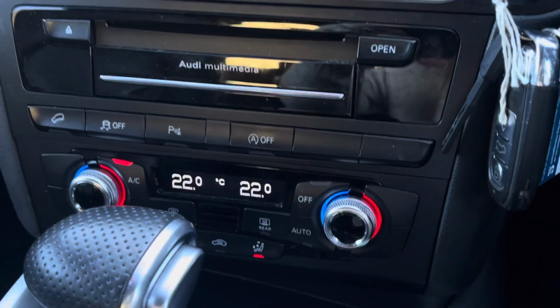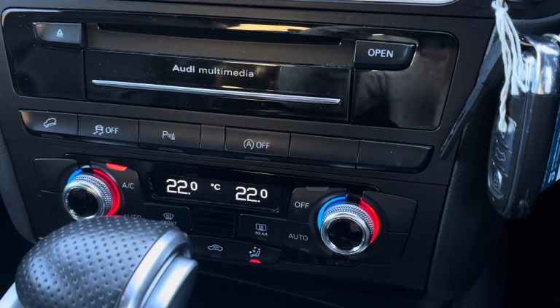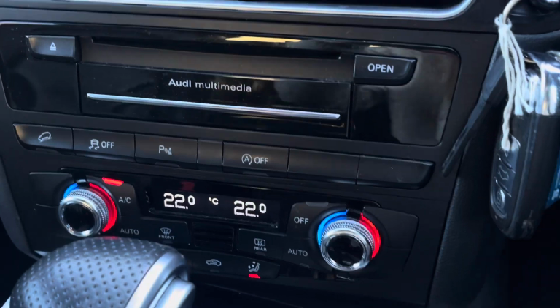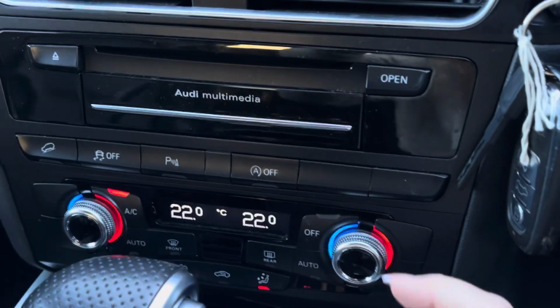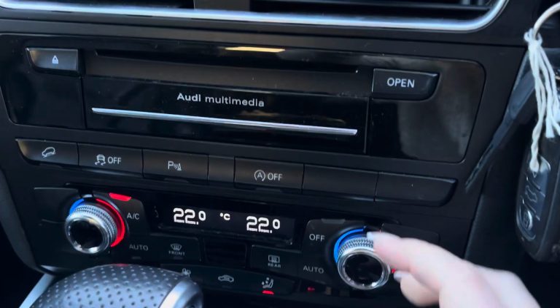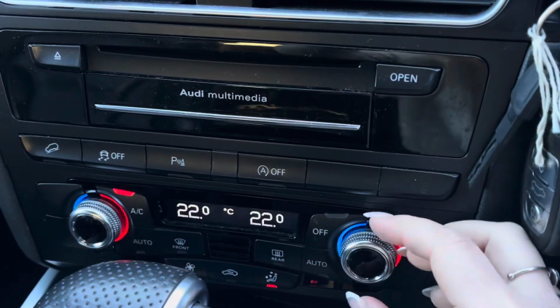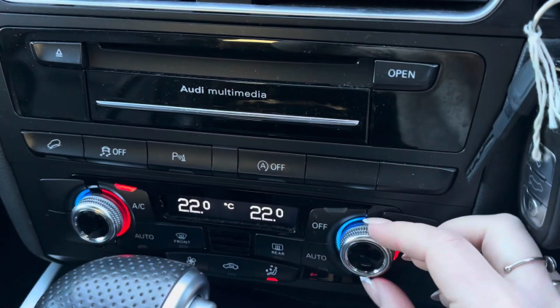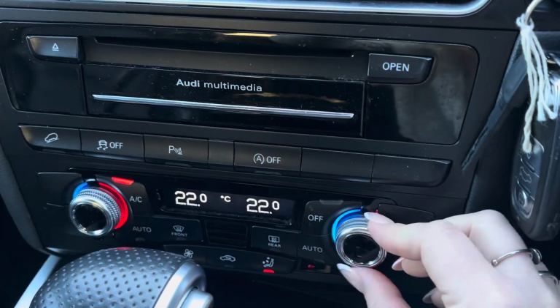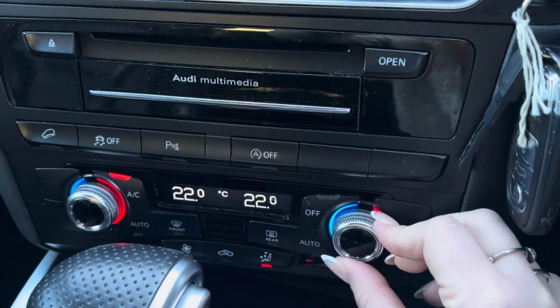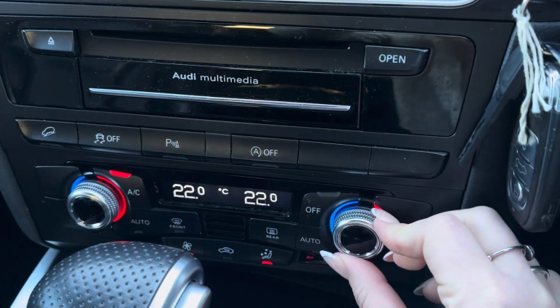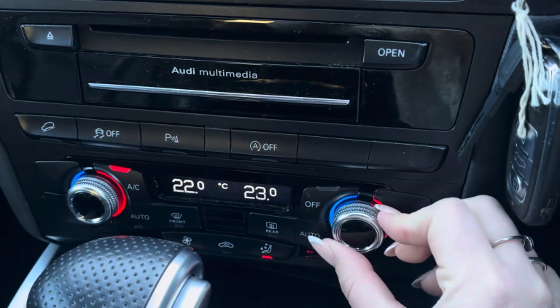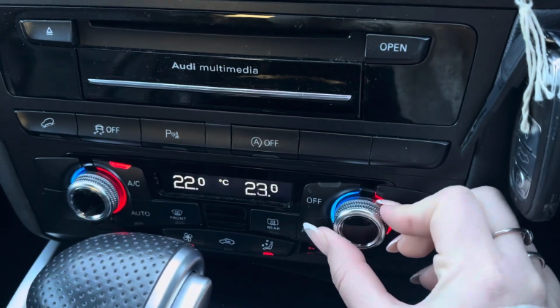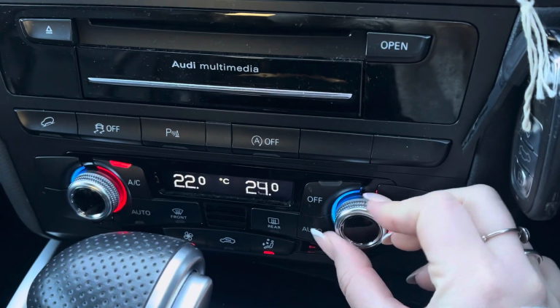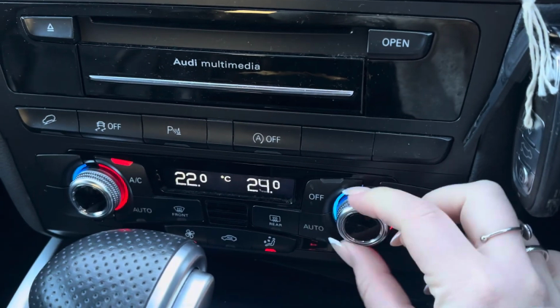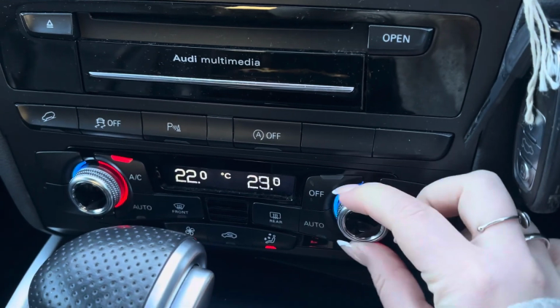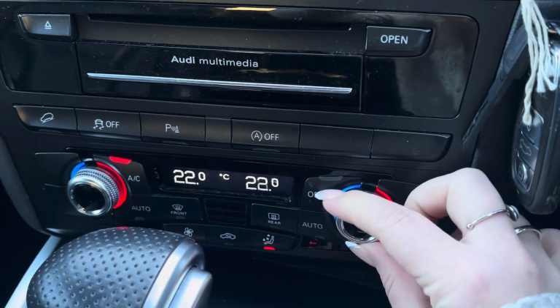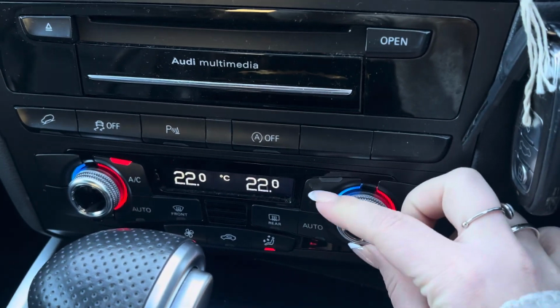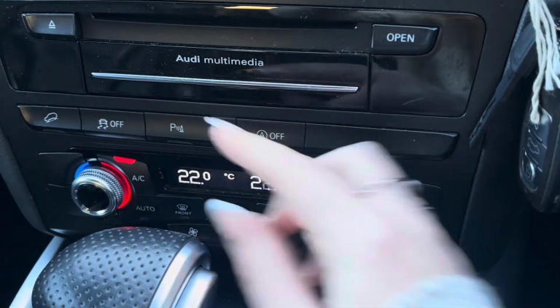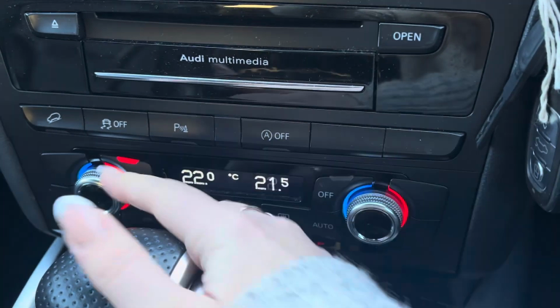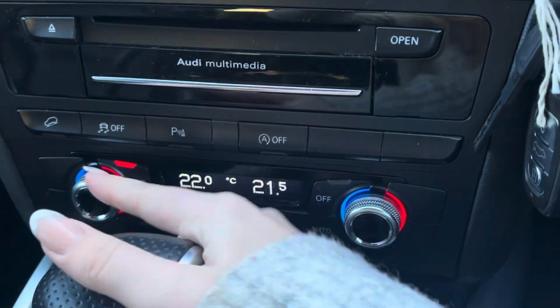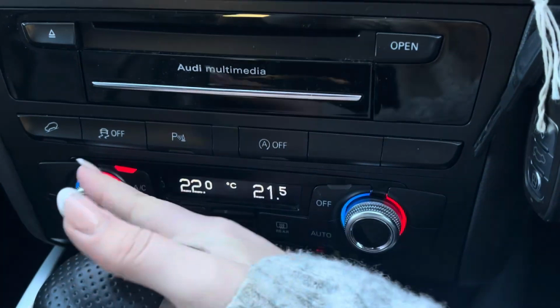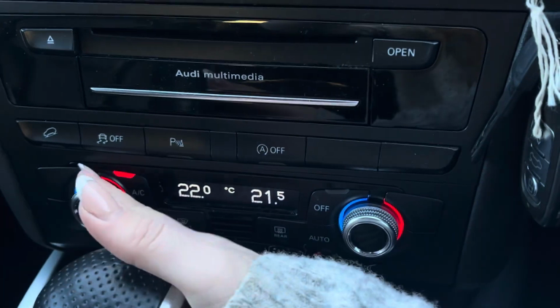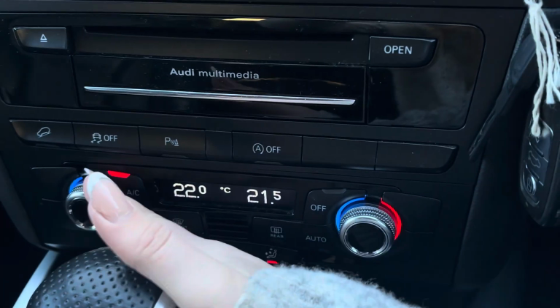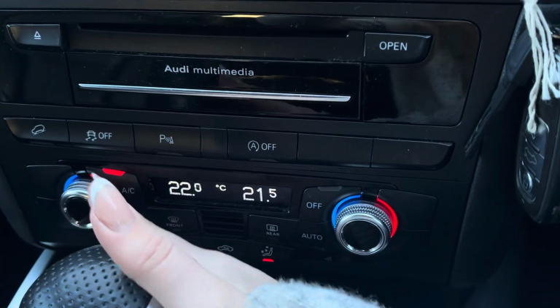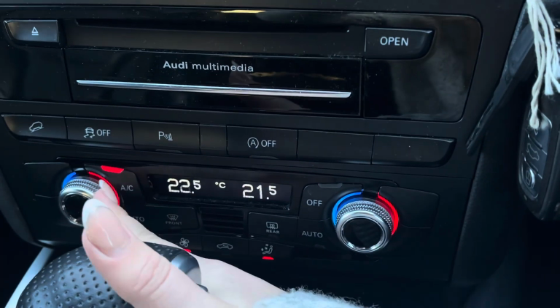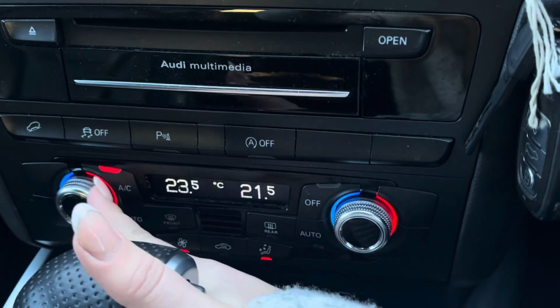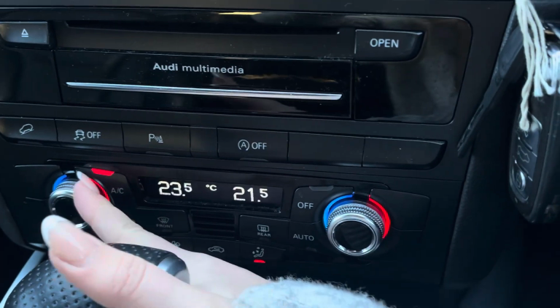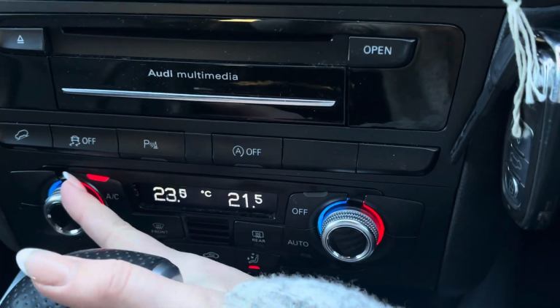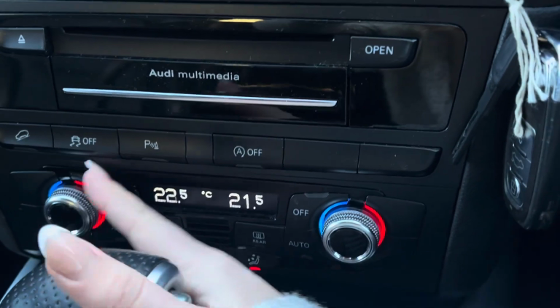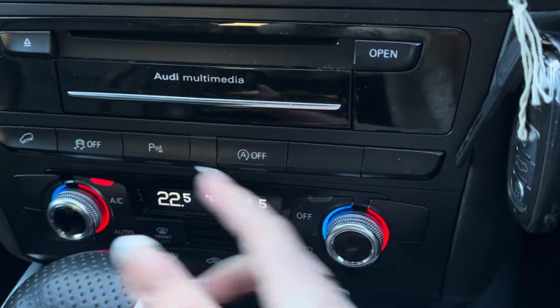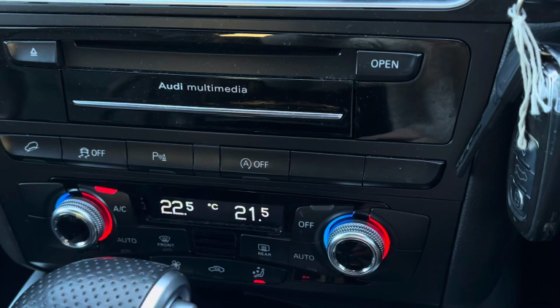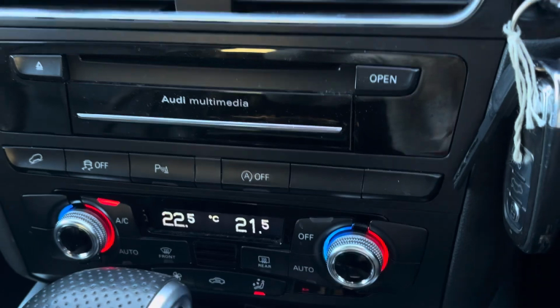Just below we have the dual-zone climate controls, ensuring both you and your front seat passenger are always comfortable in the forever-changing British weather.